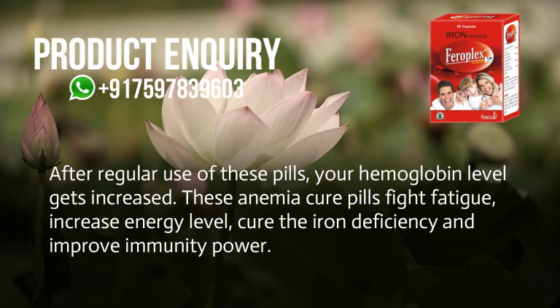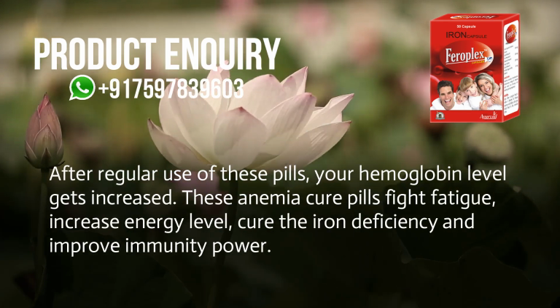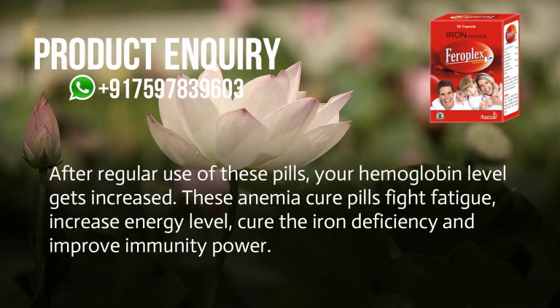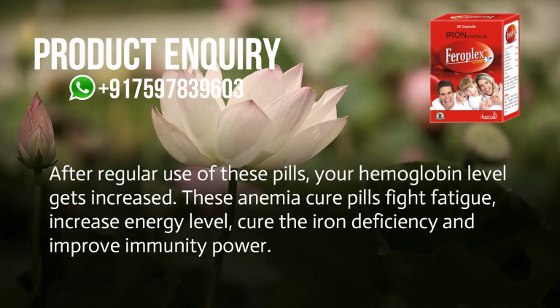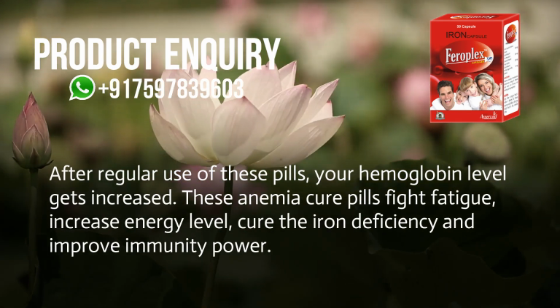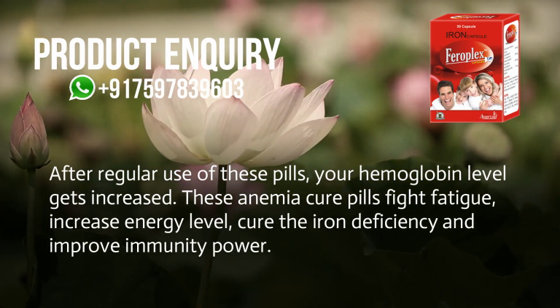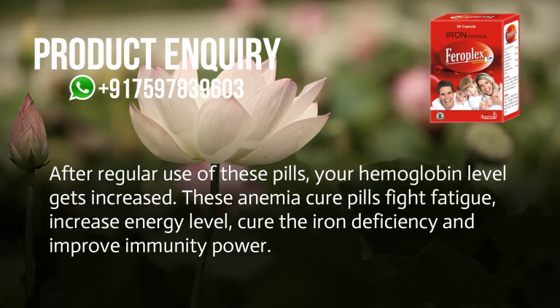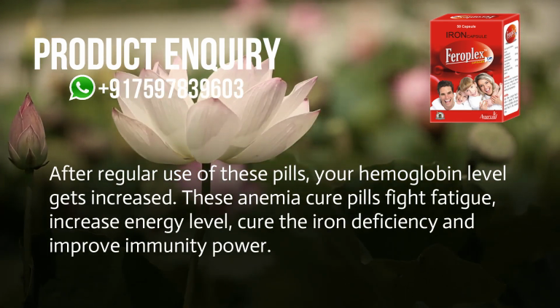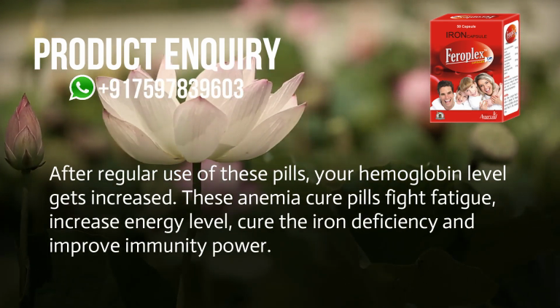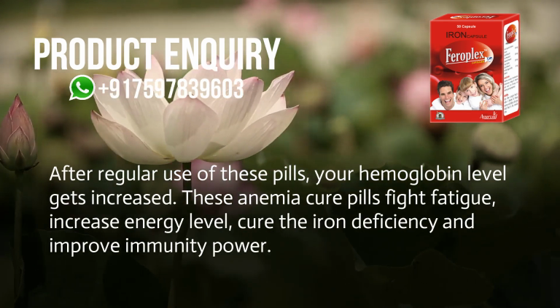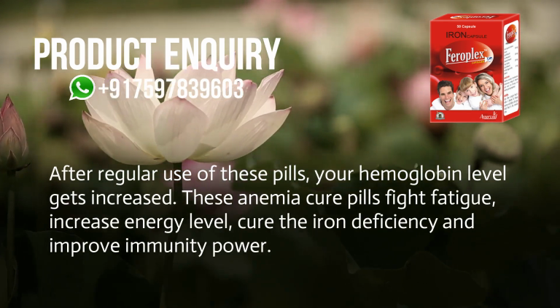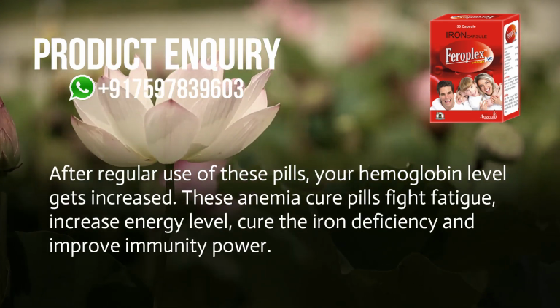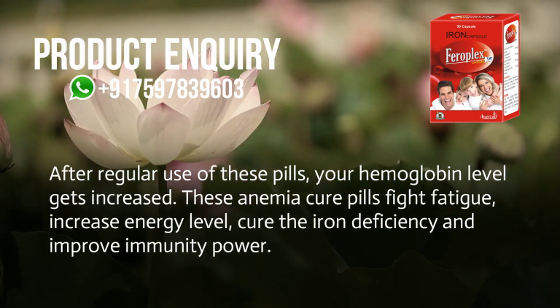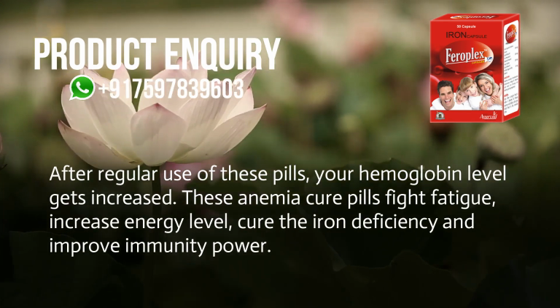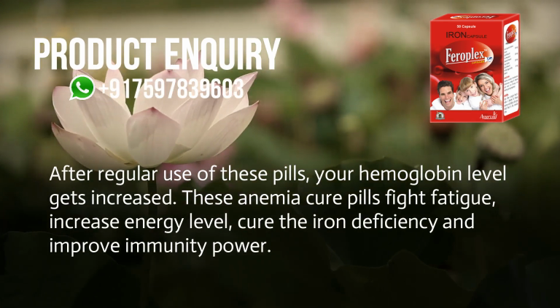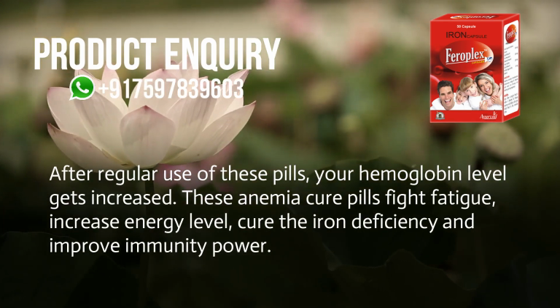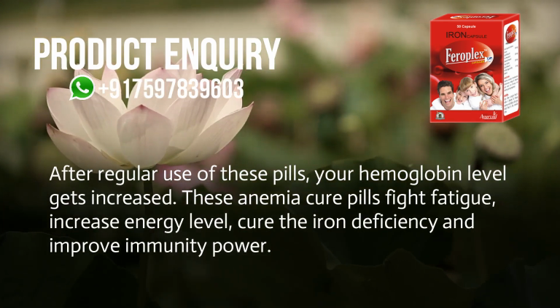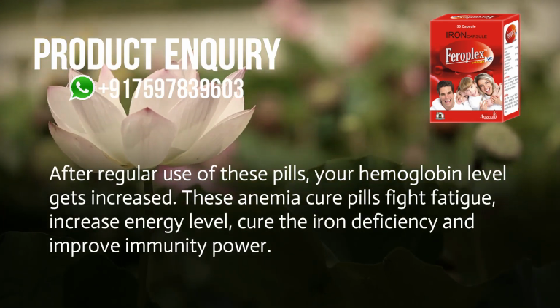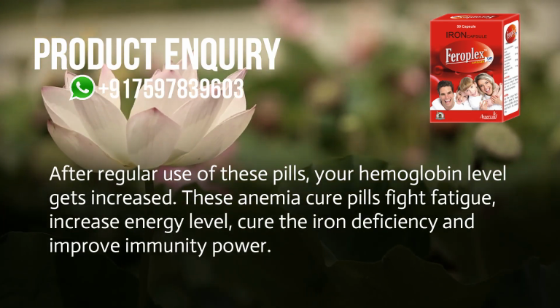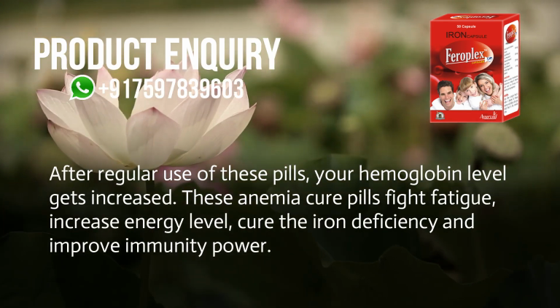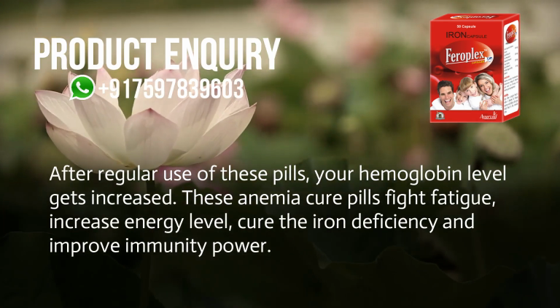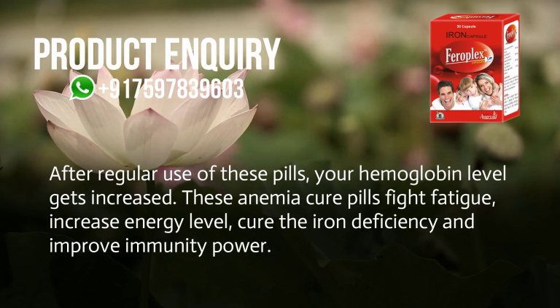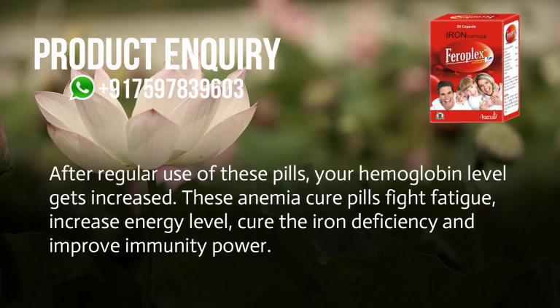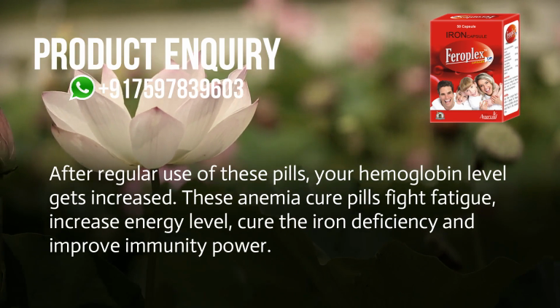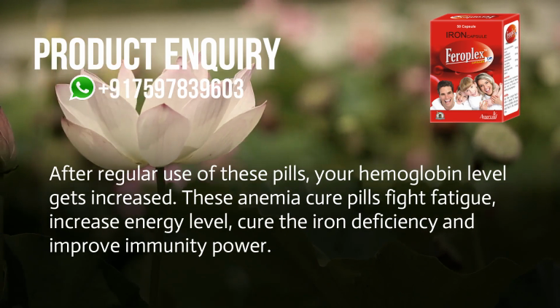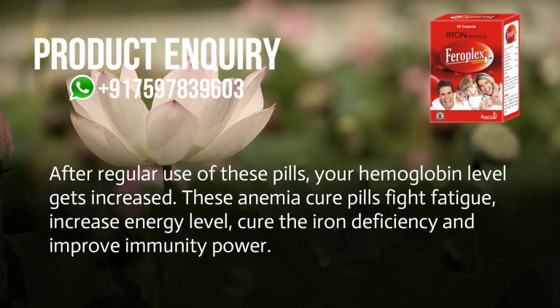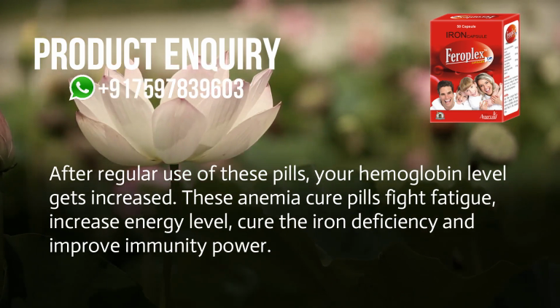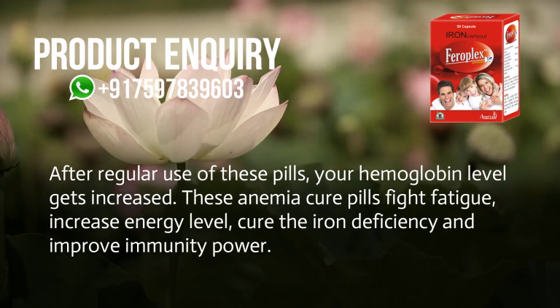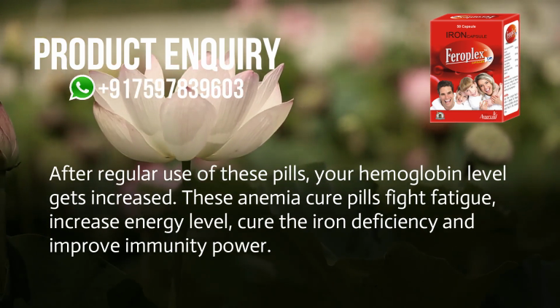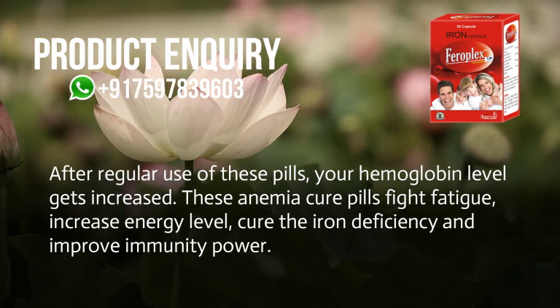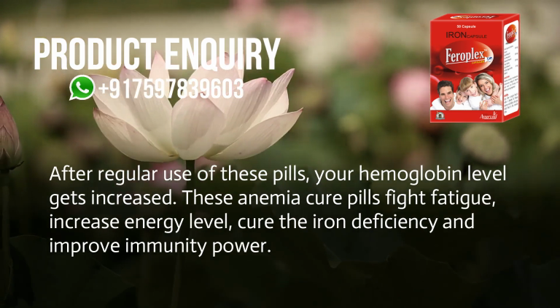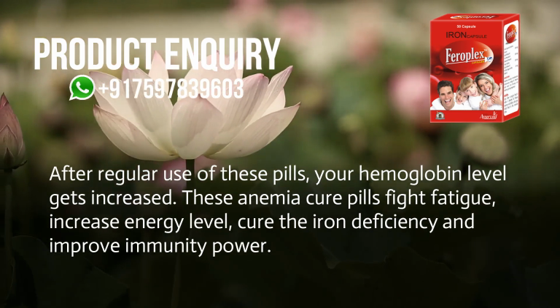These anemia cure pills fight fatigue, increase energy levels, cure iron deficiency, and improve immunity power.